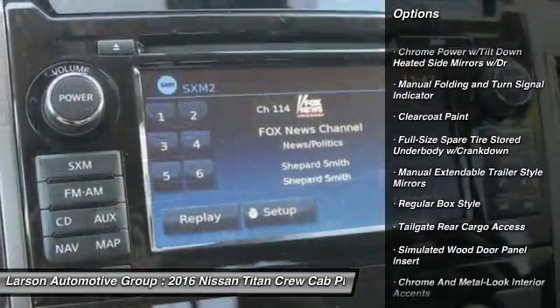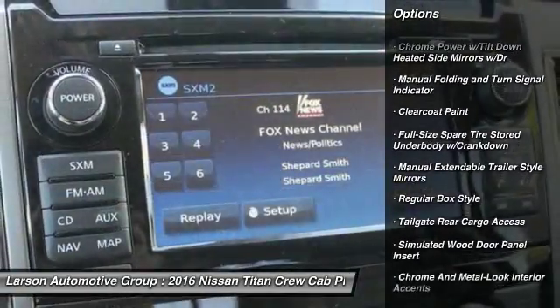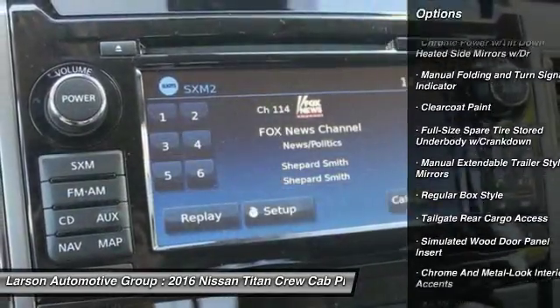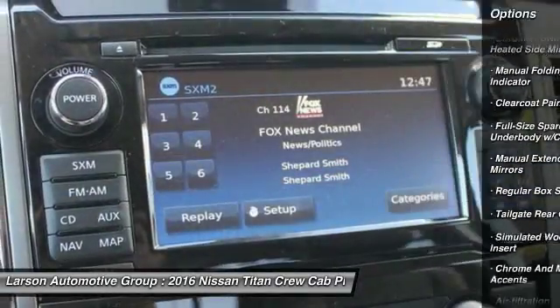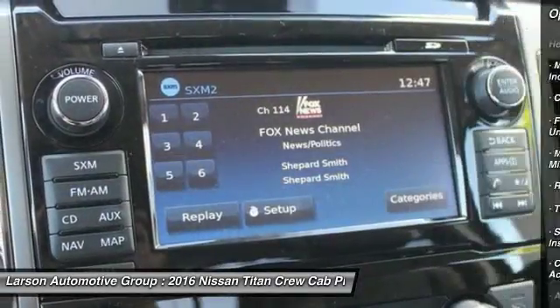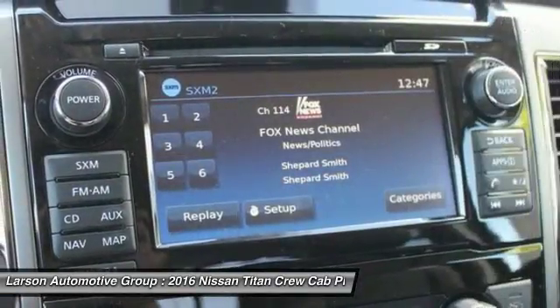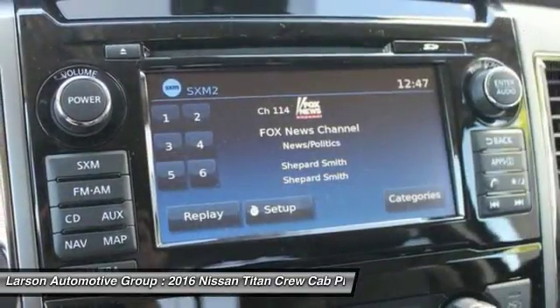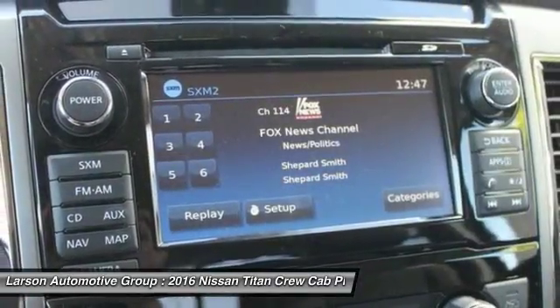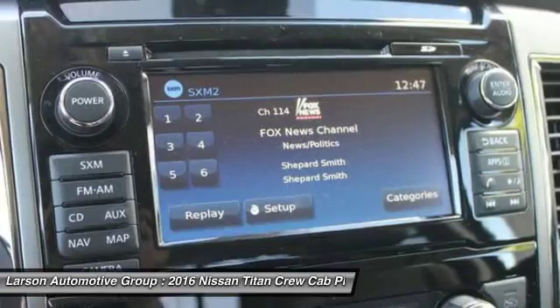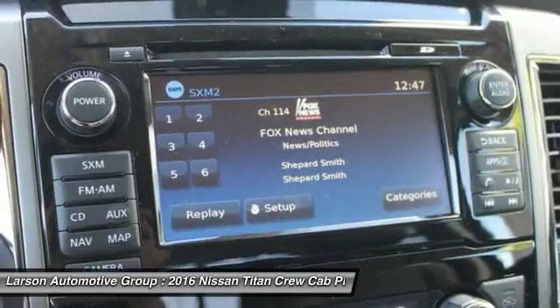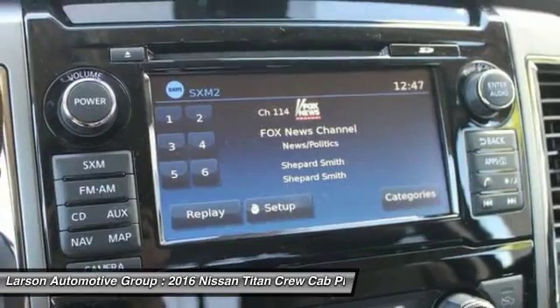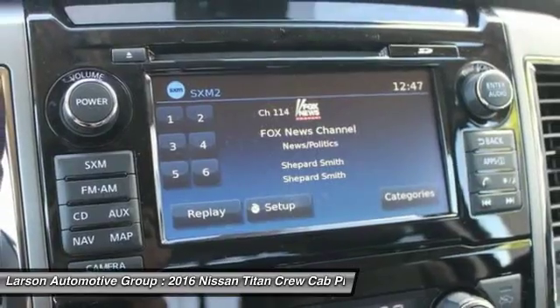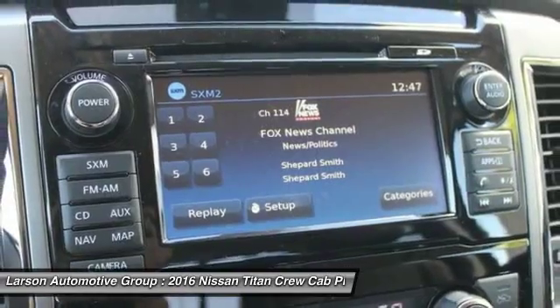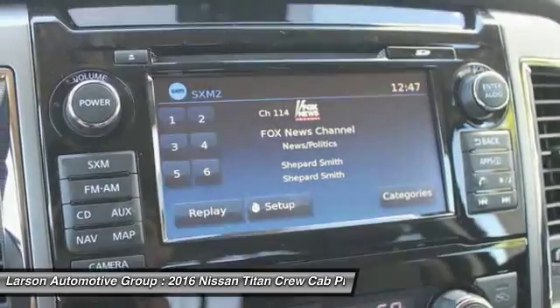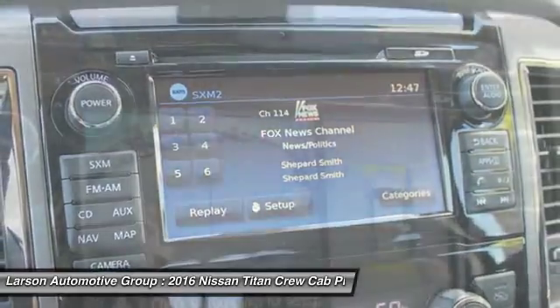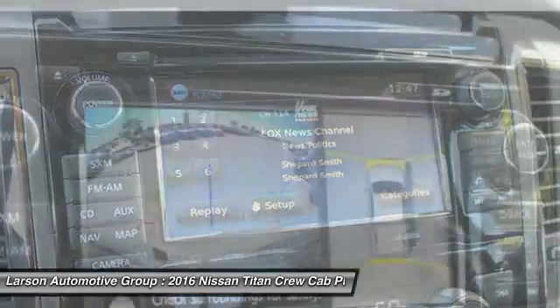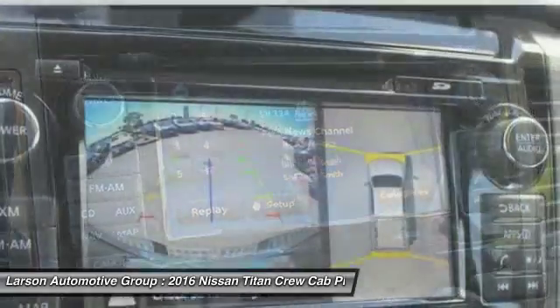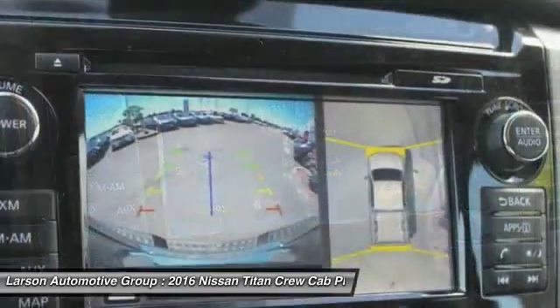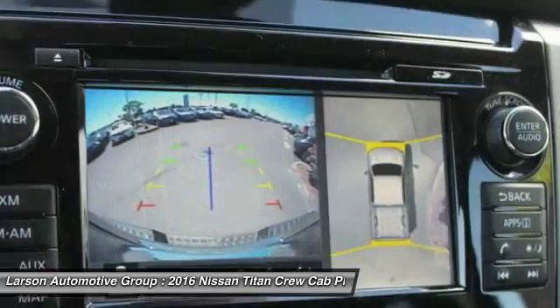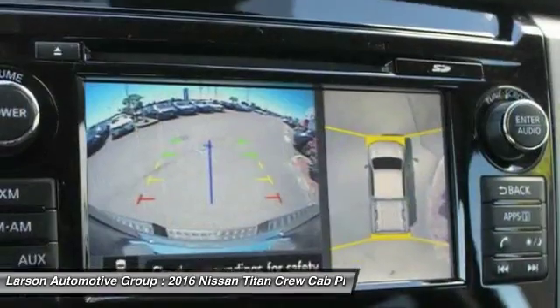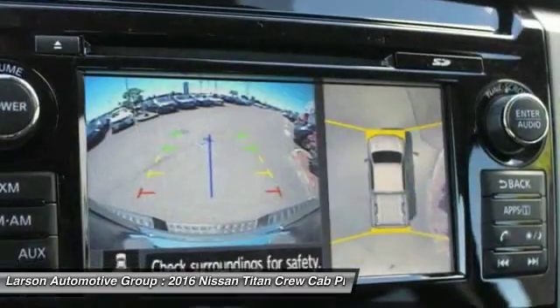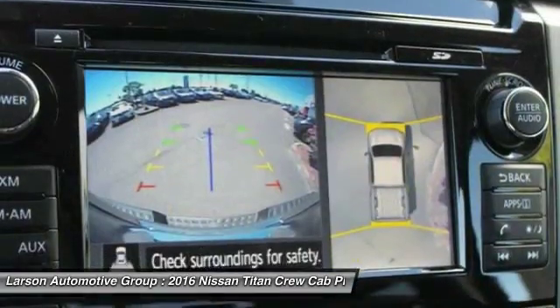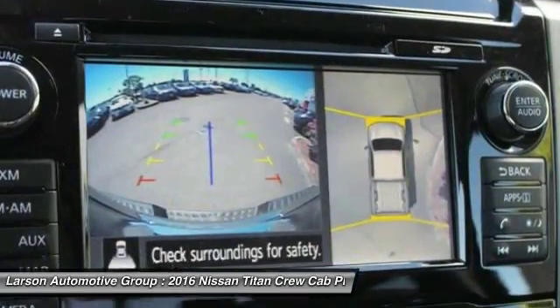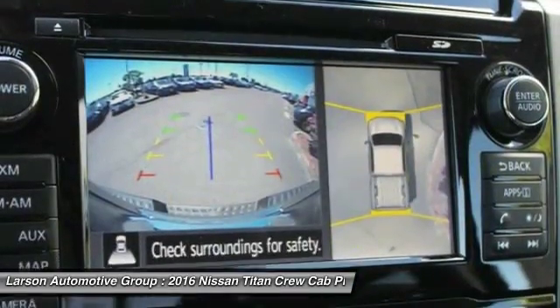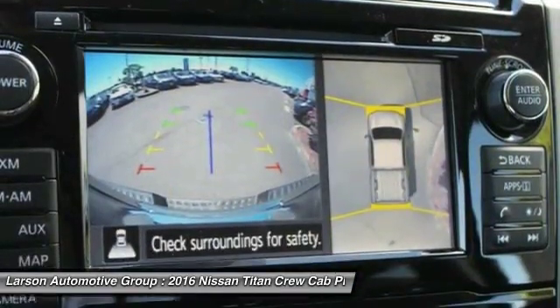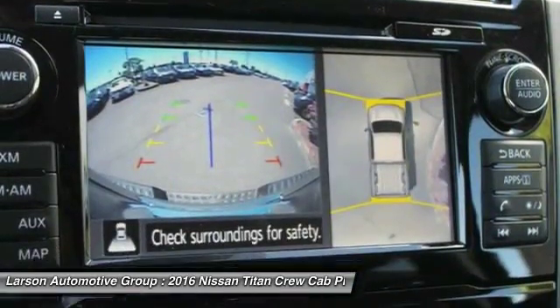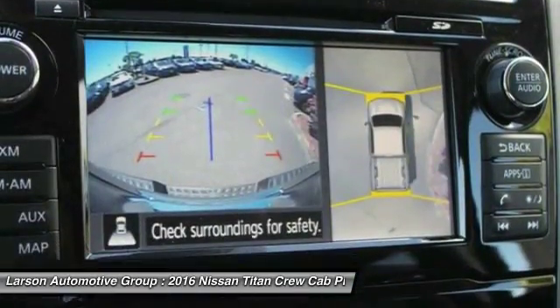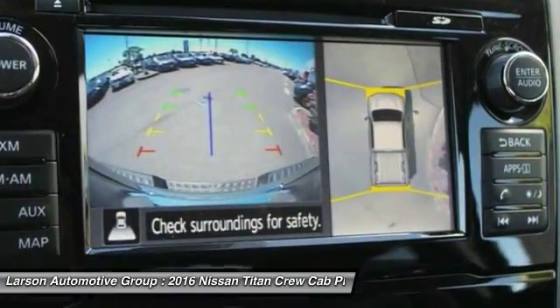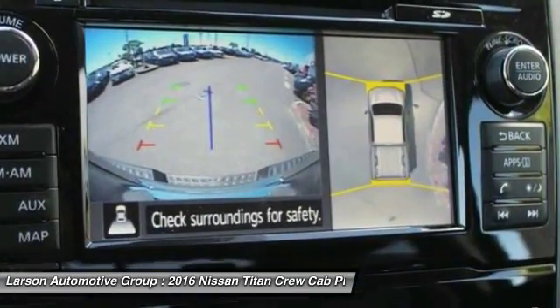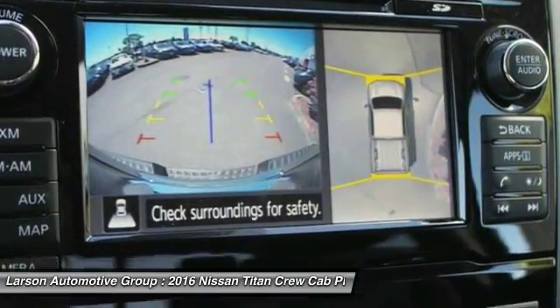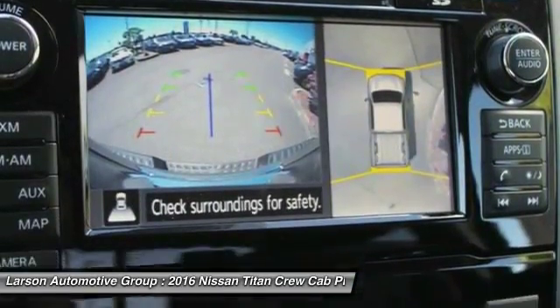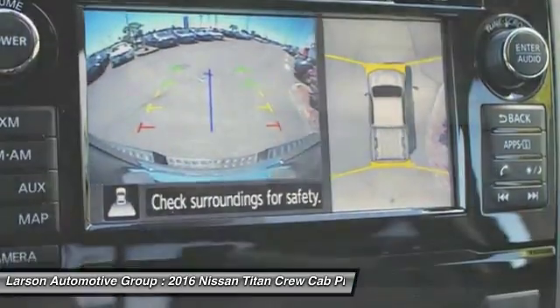Clock, compass, cargo area light, outside temperature gauge, tachometer.